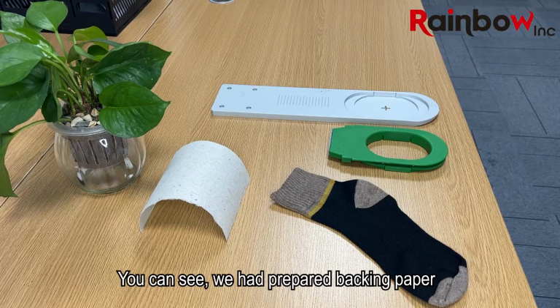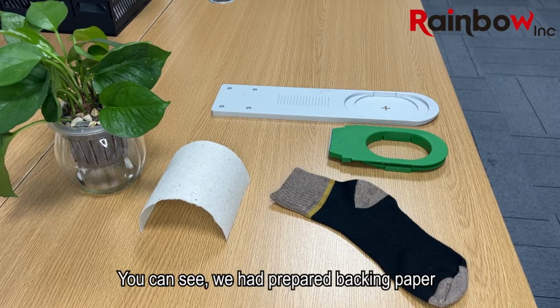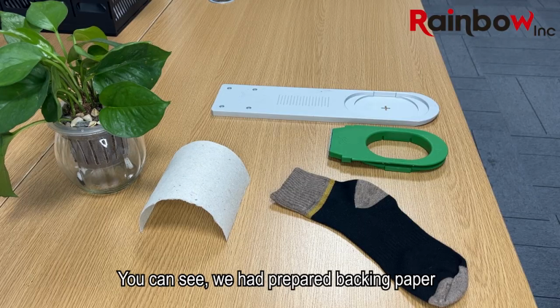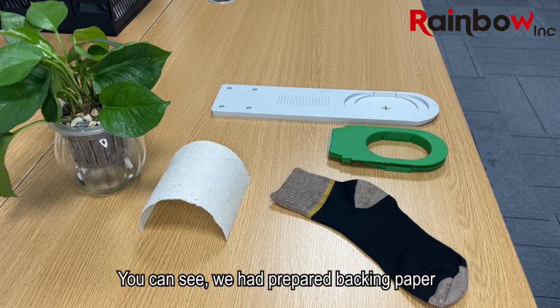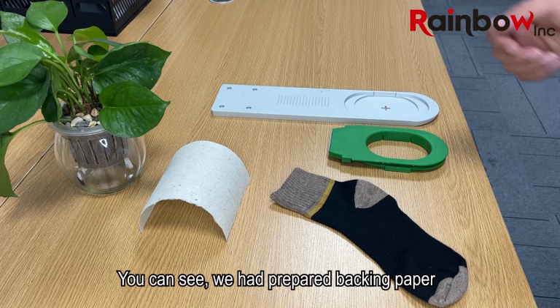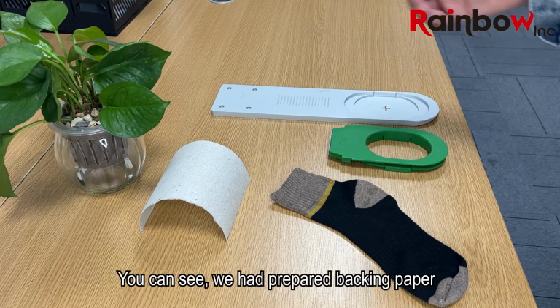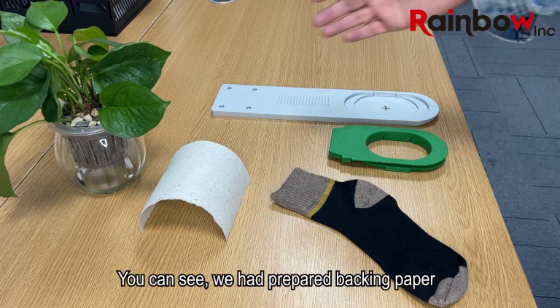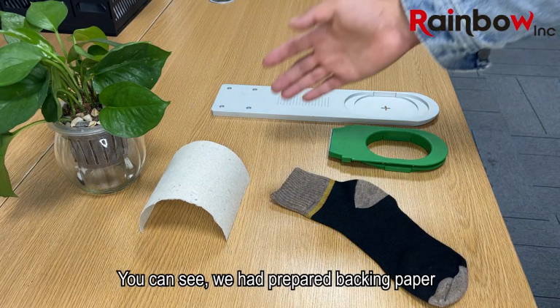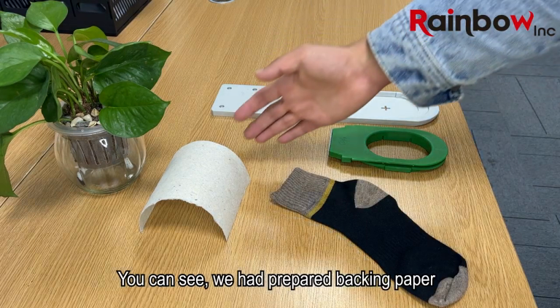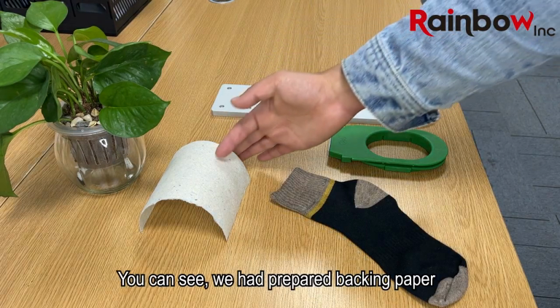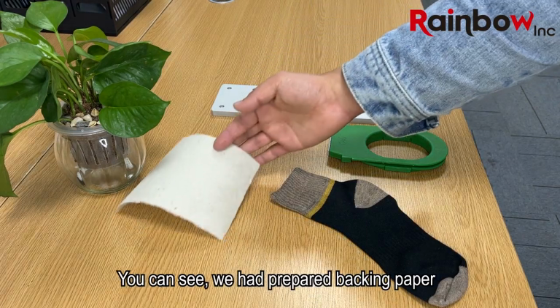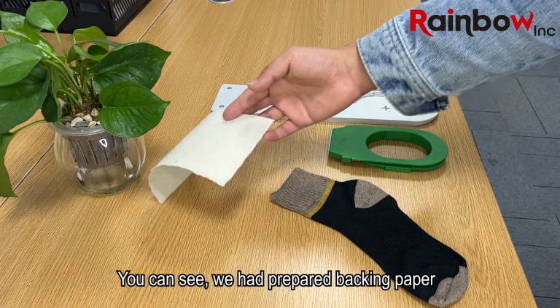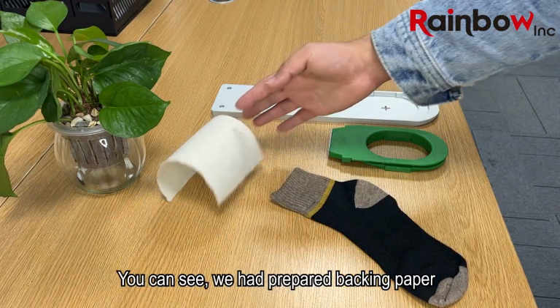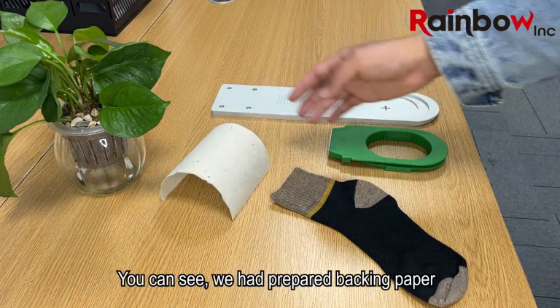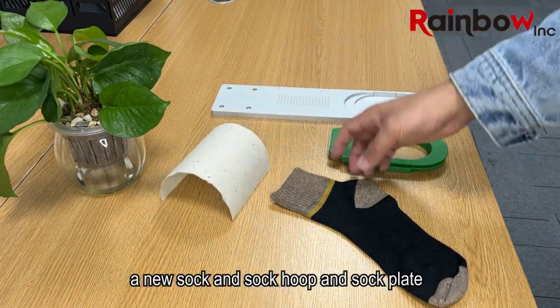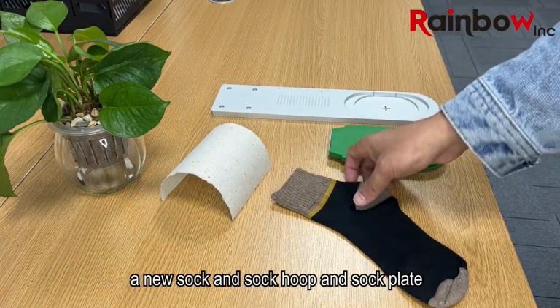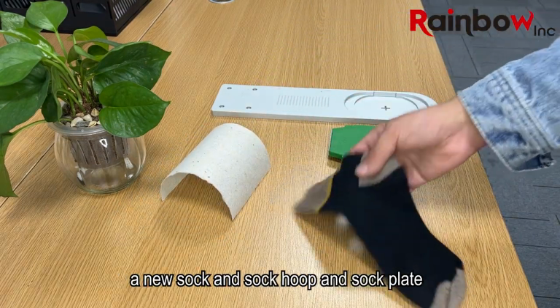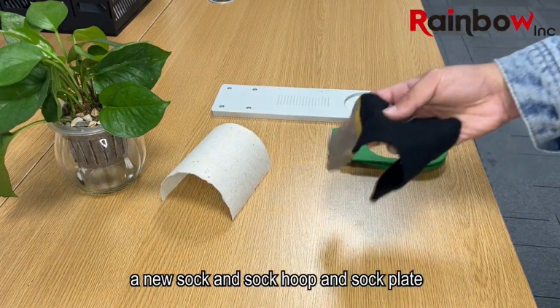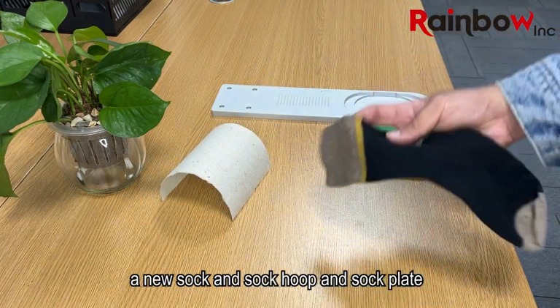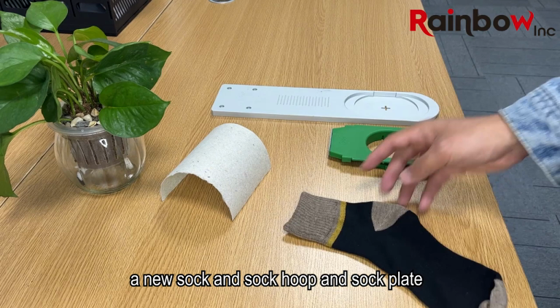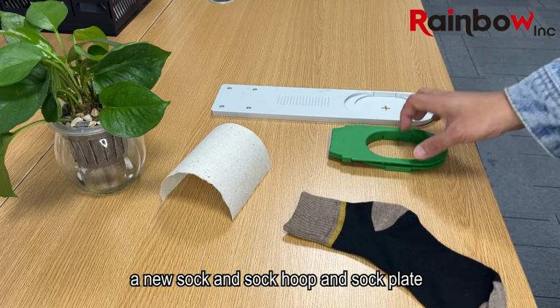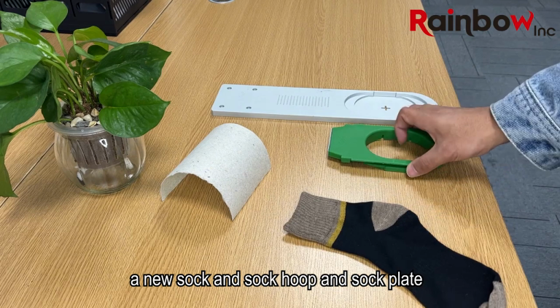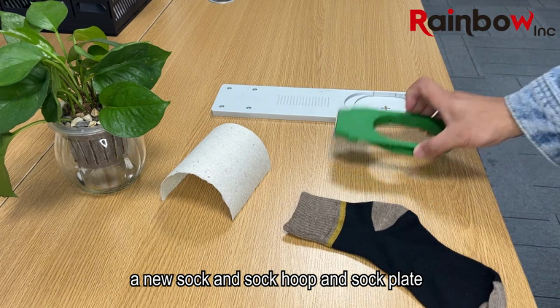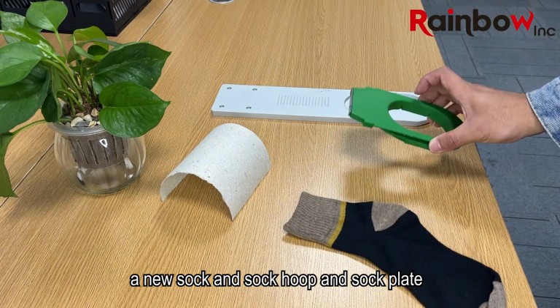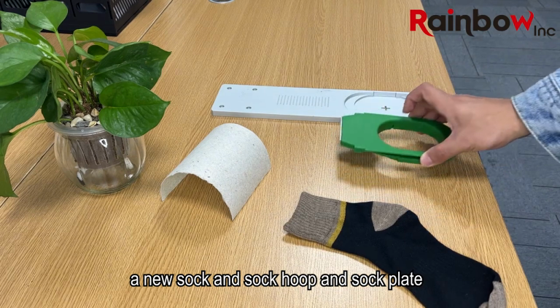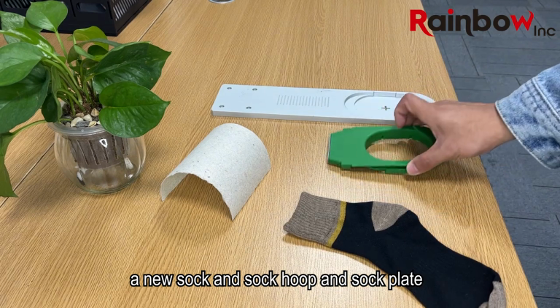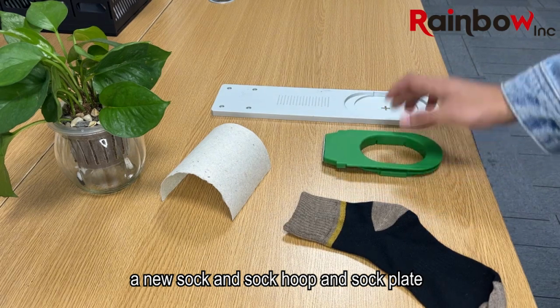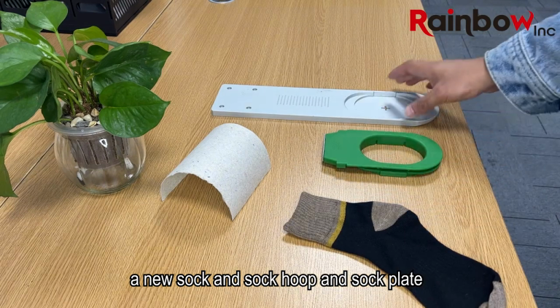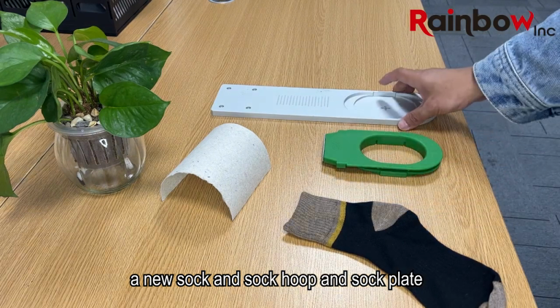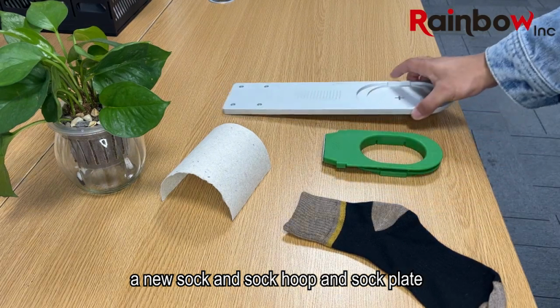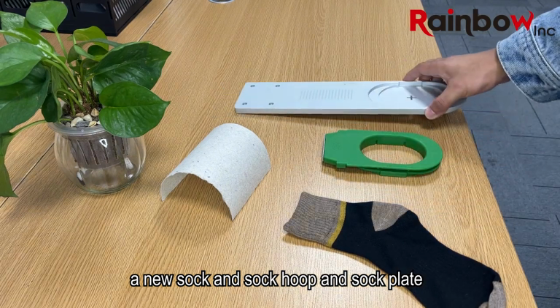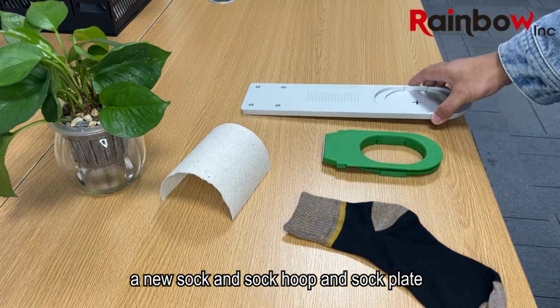You can see we have prepared backing paper, a new sock, a sock hoop, and a sock plate.